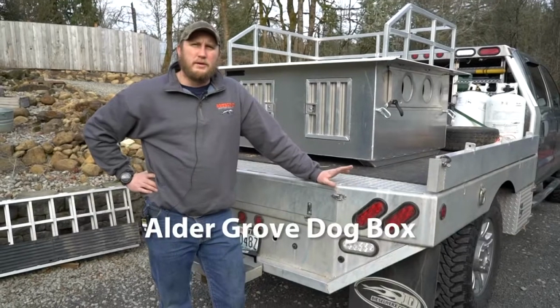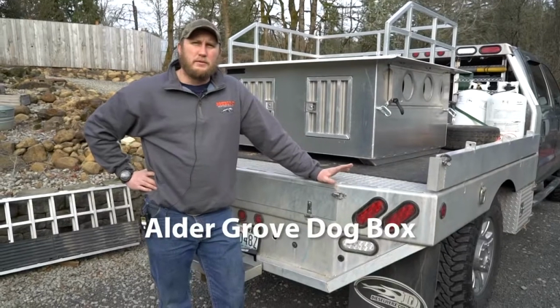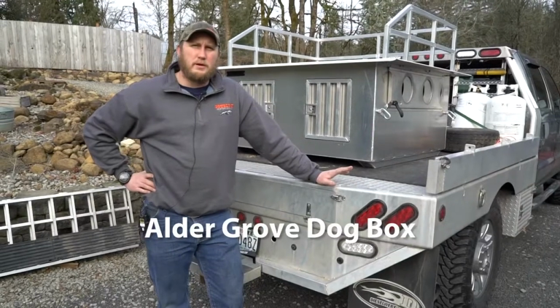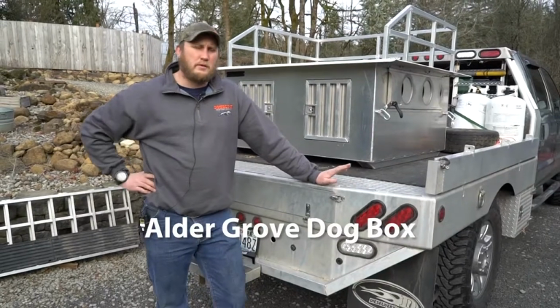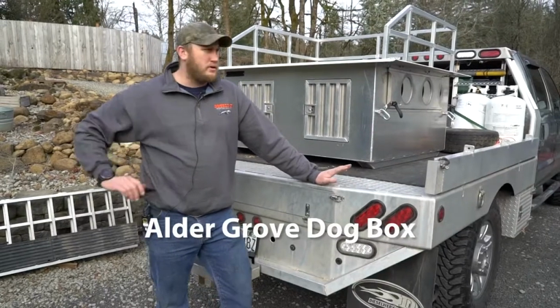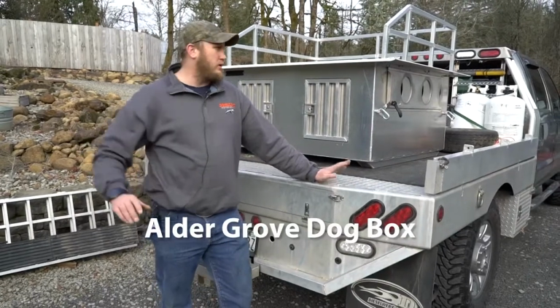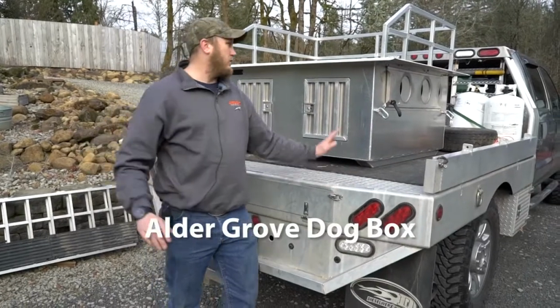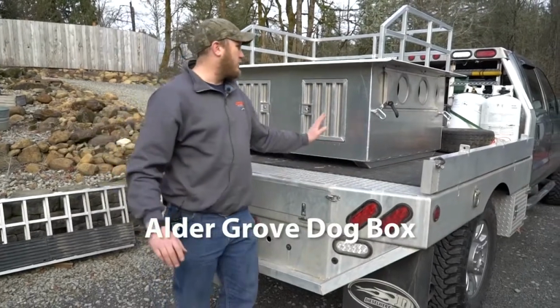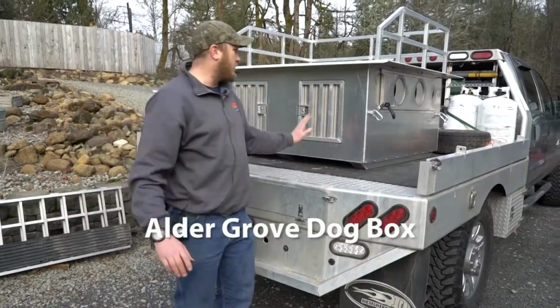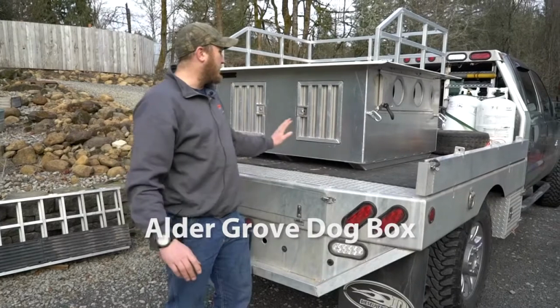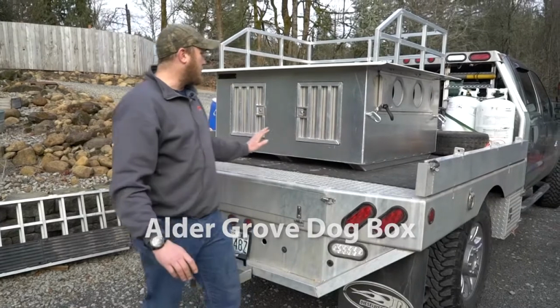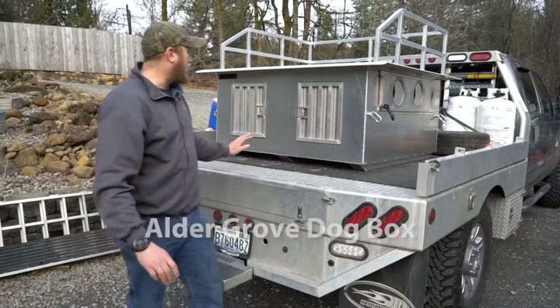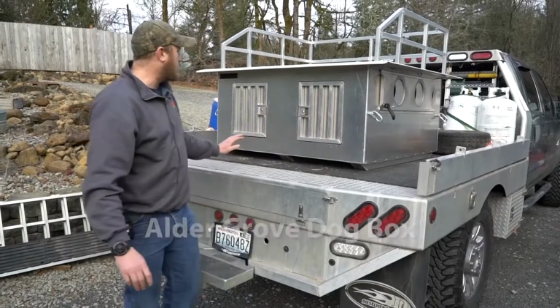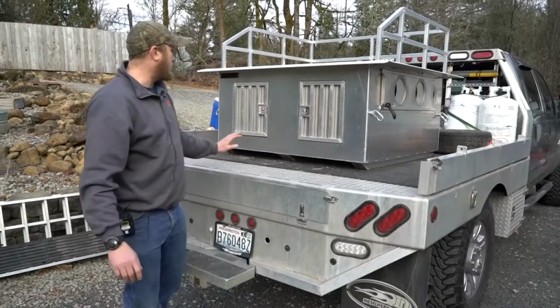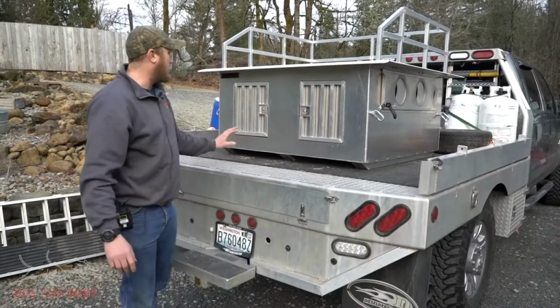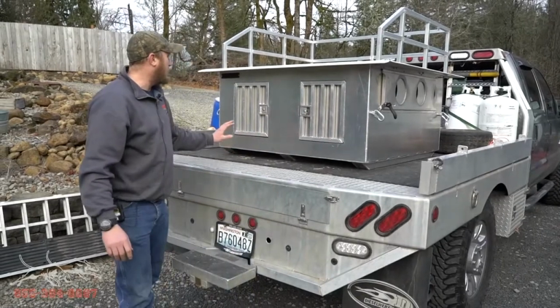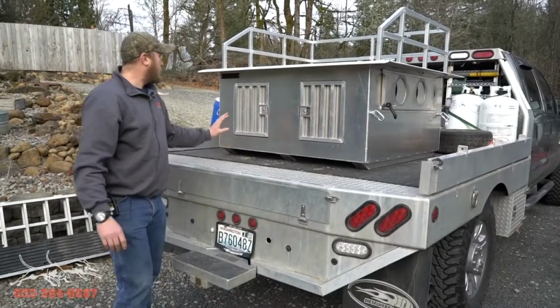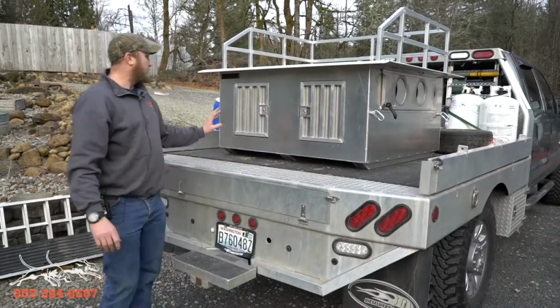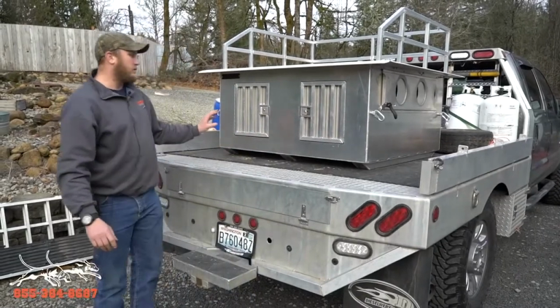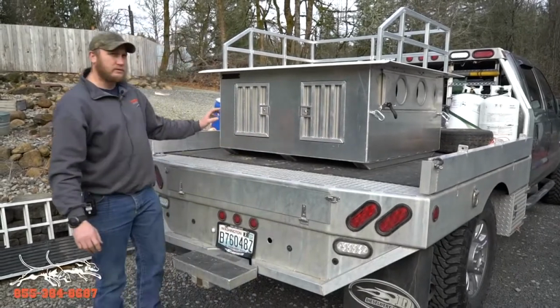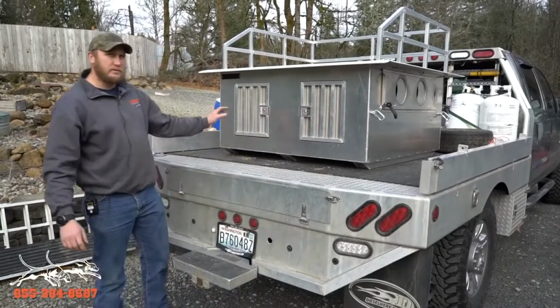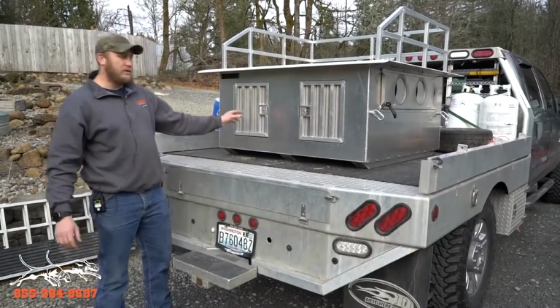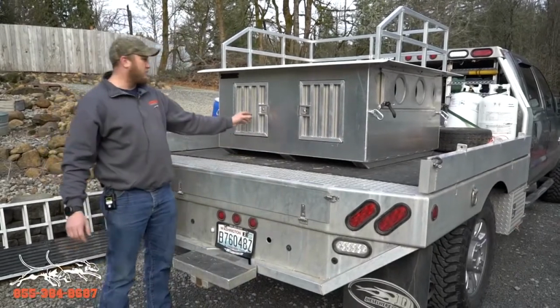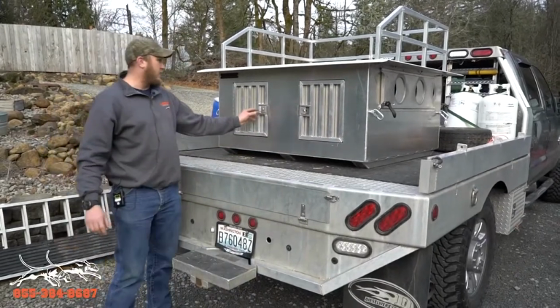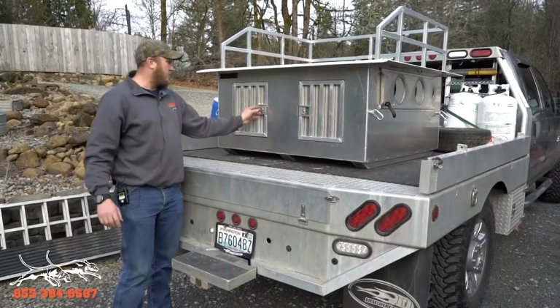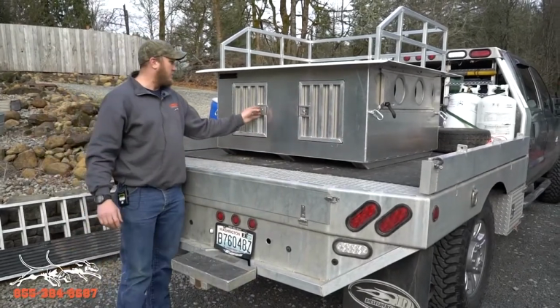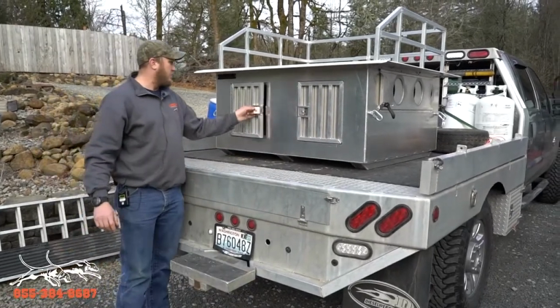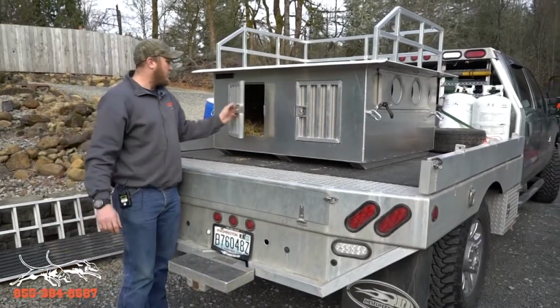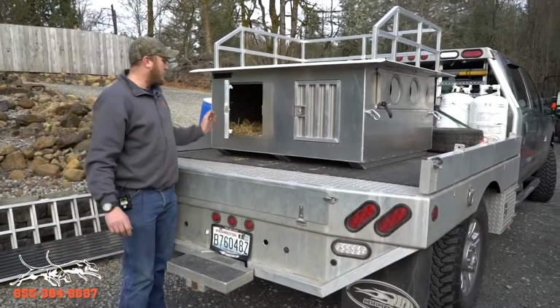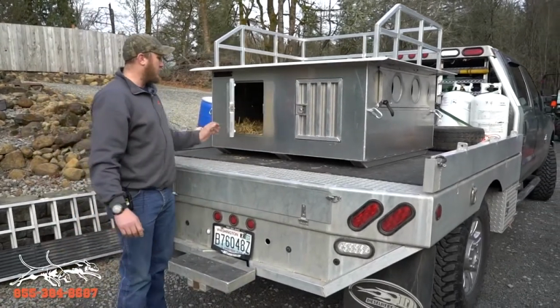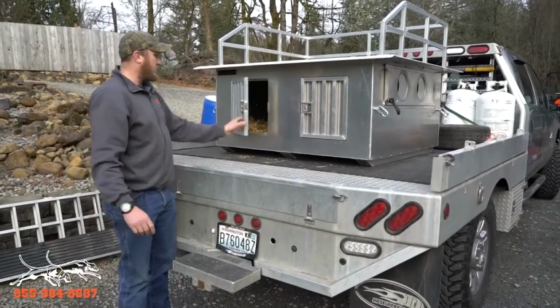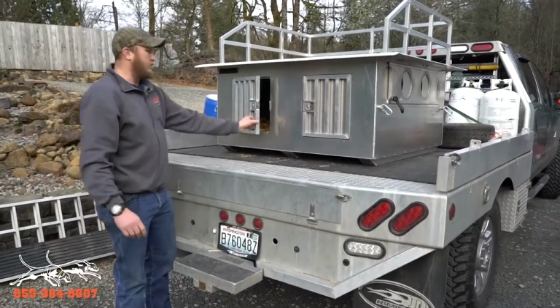Buddy Woodbury here. We're going to show you the new Aldergrove dog box. Just want to show you some of the features we got here. Come on in here, Bill.